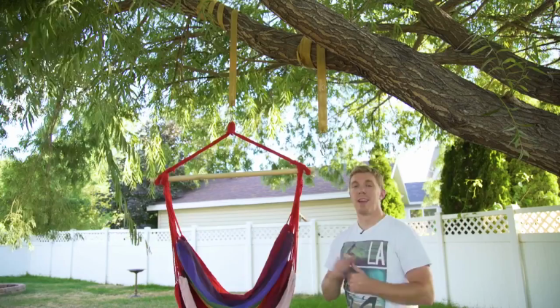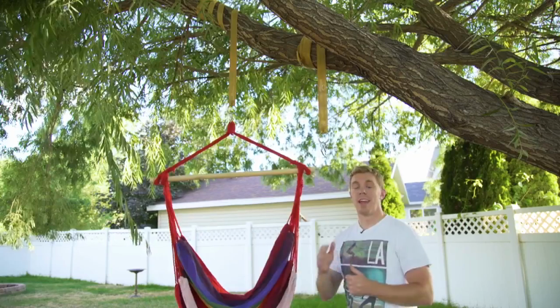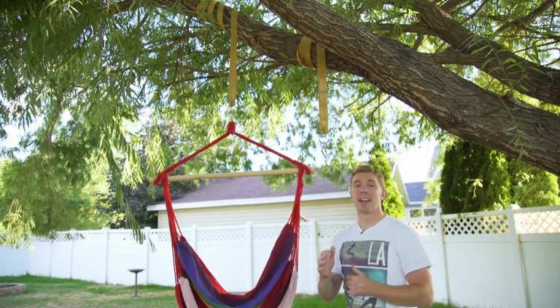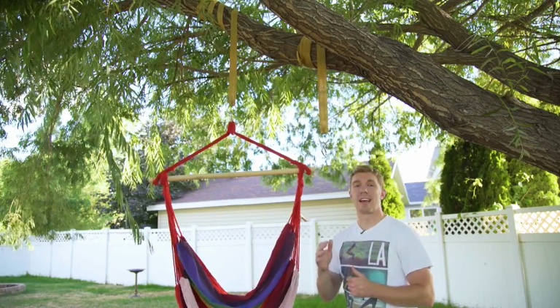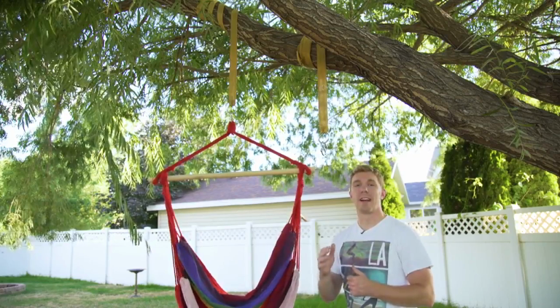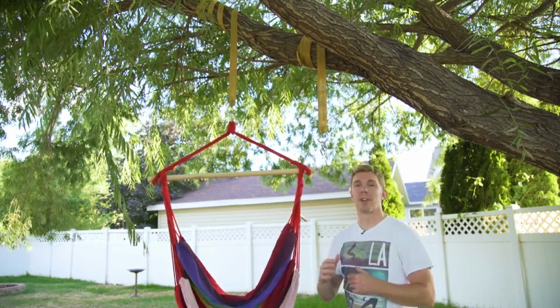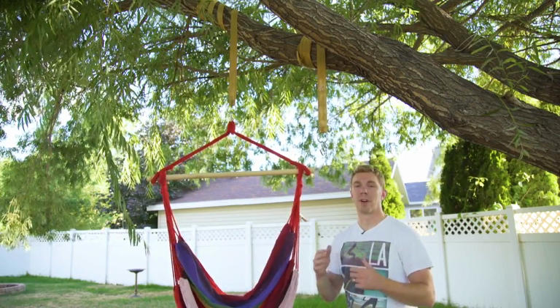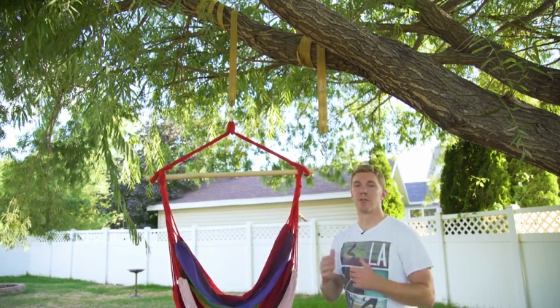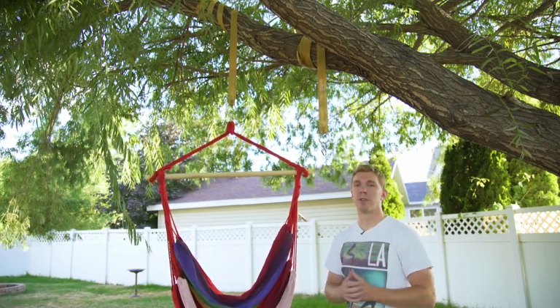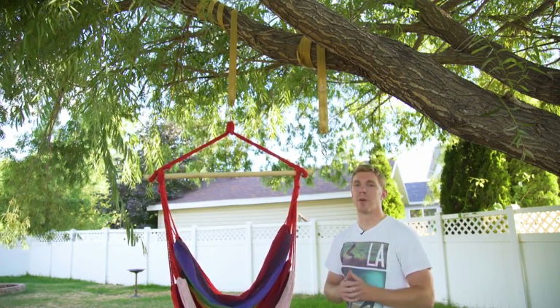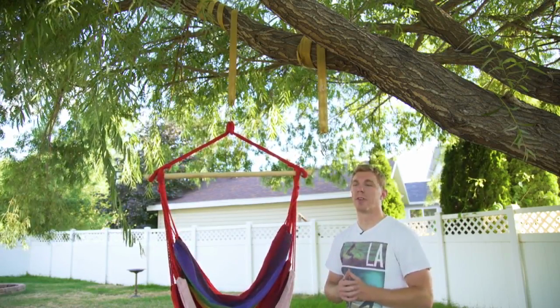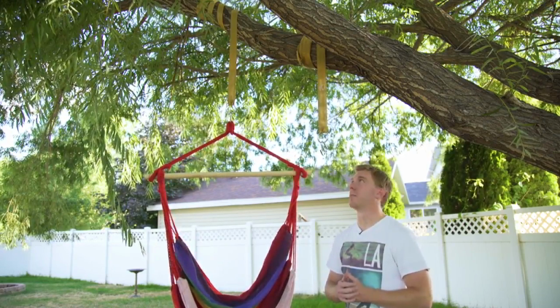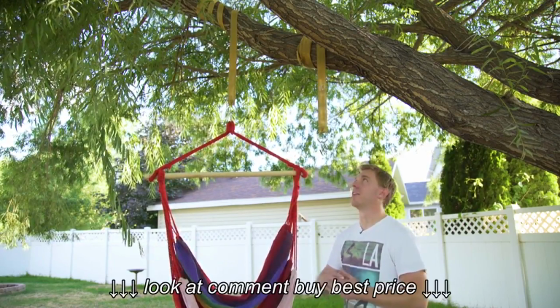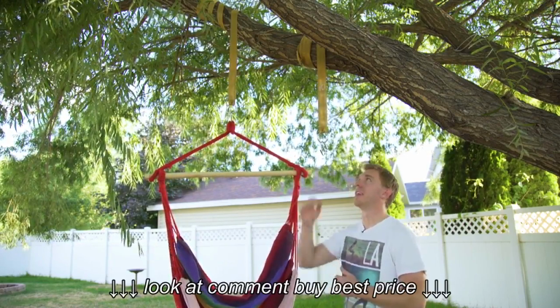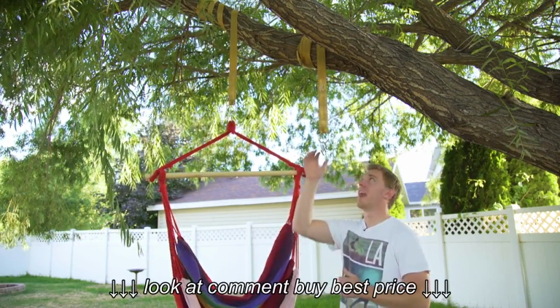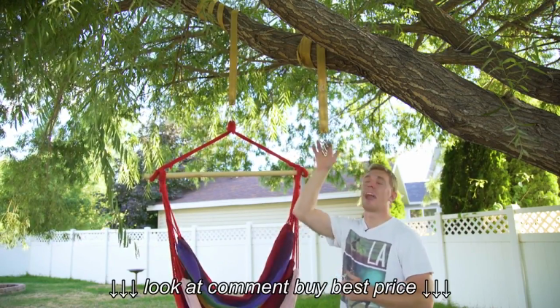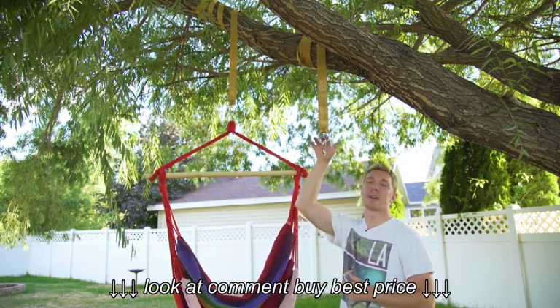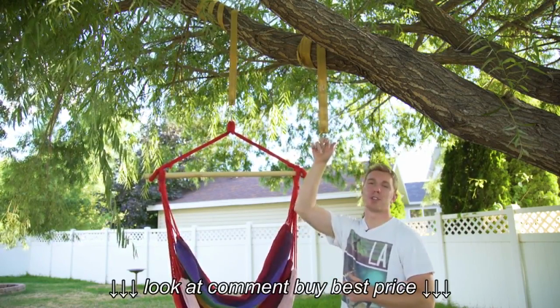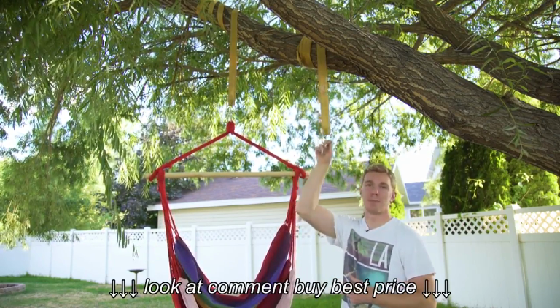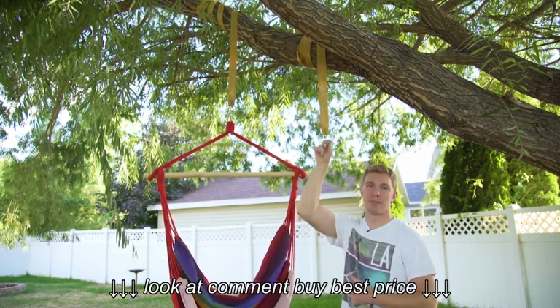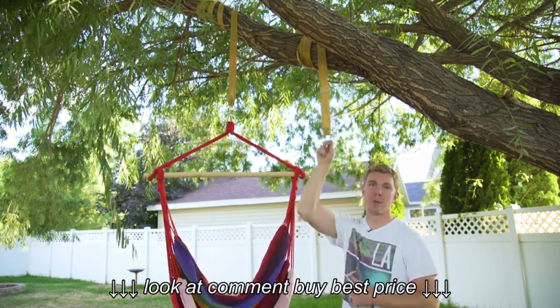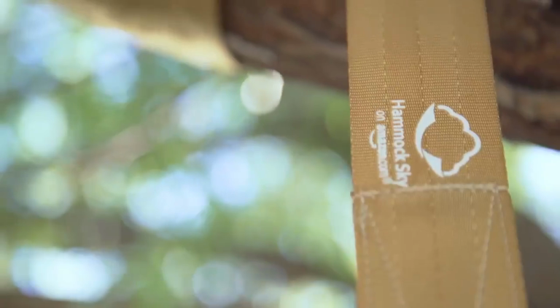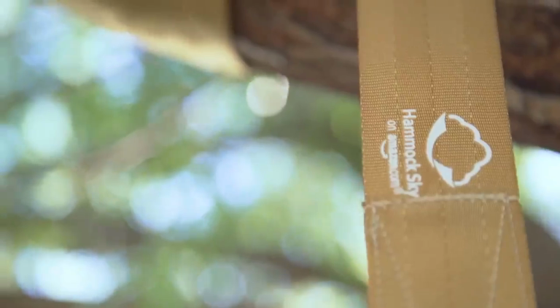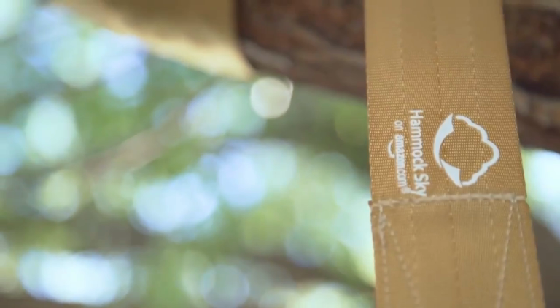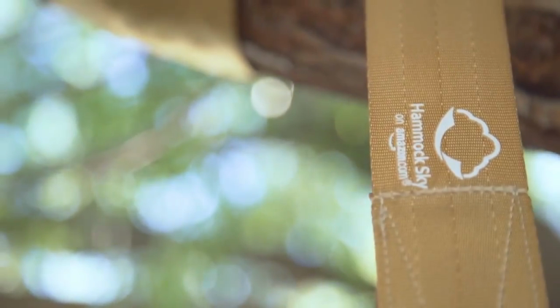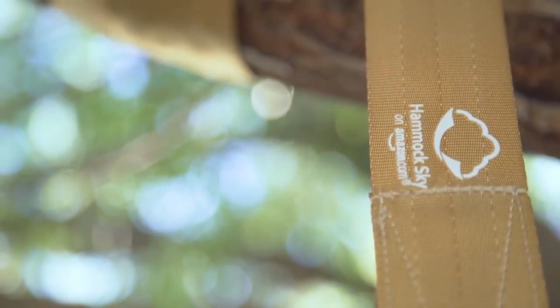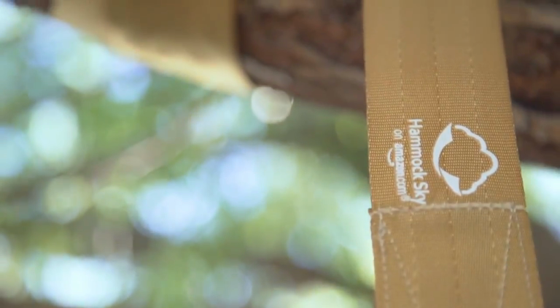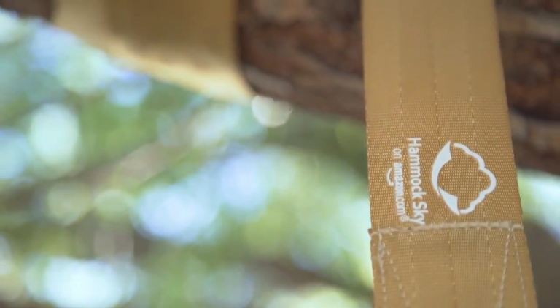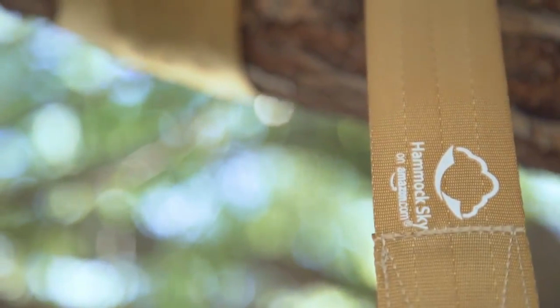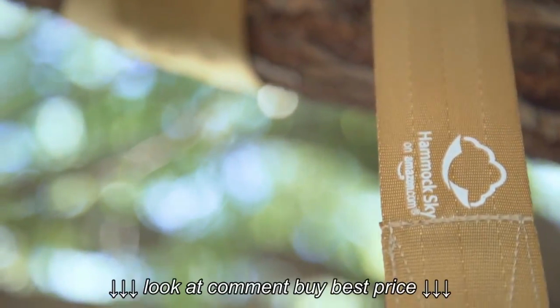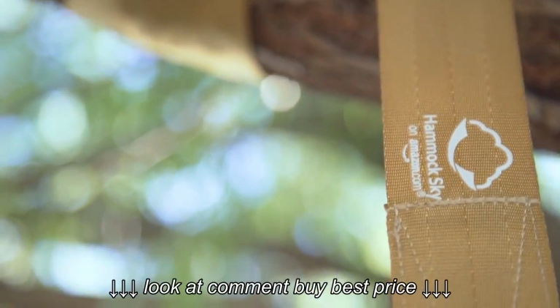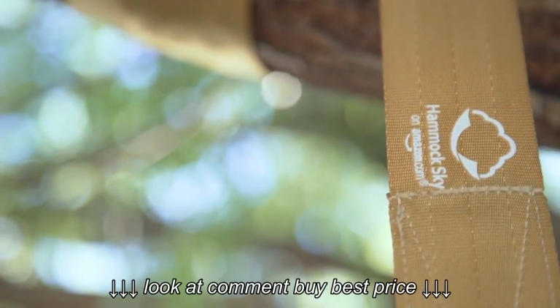Hey guys, Tyler here with another great review. Today we're talking about the hammock straps, available from hammocksguy.com, also available on Amazon.